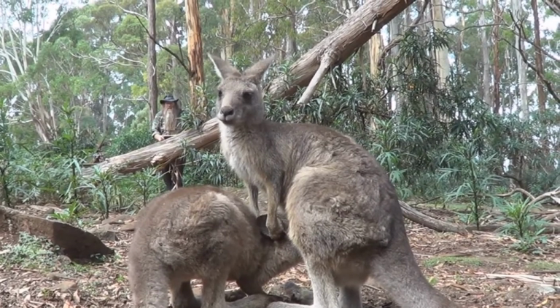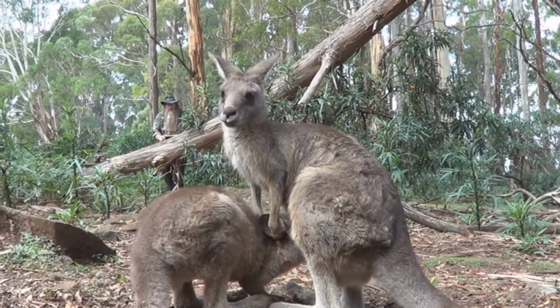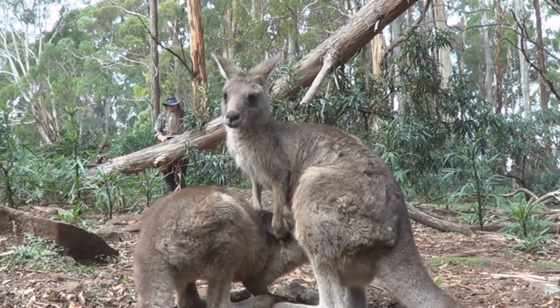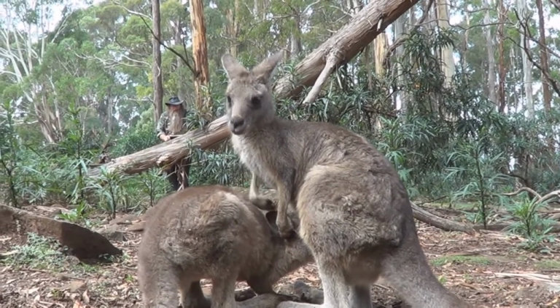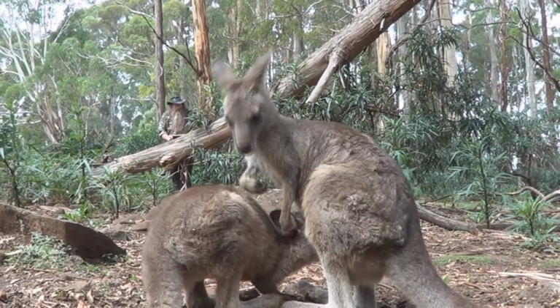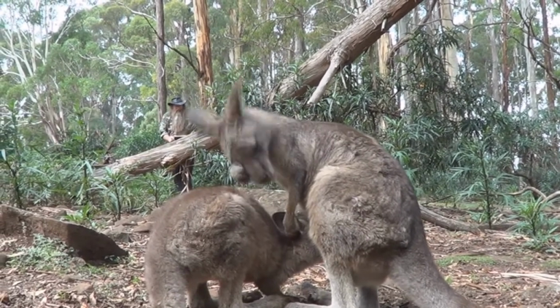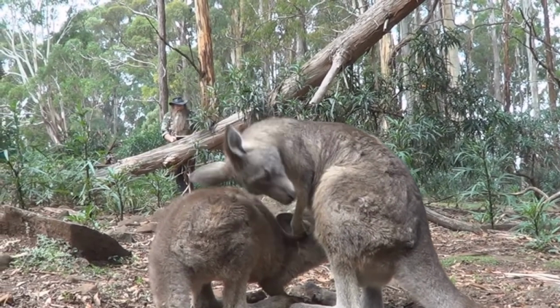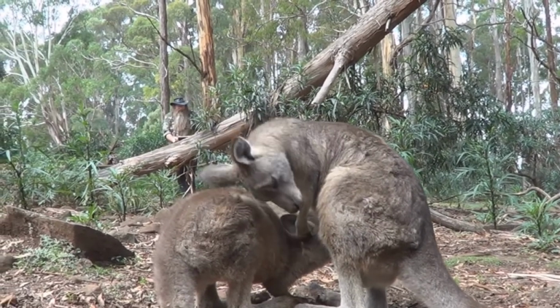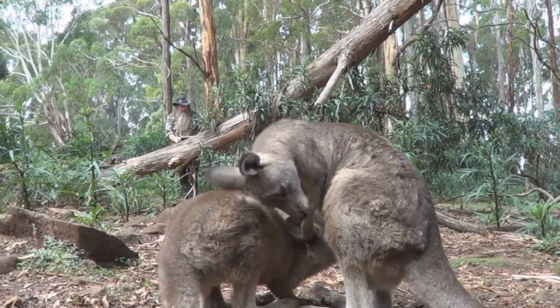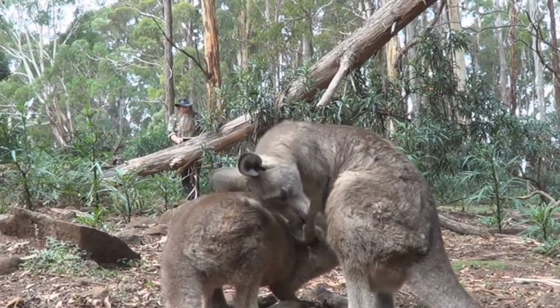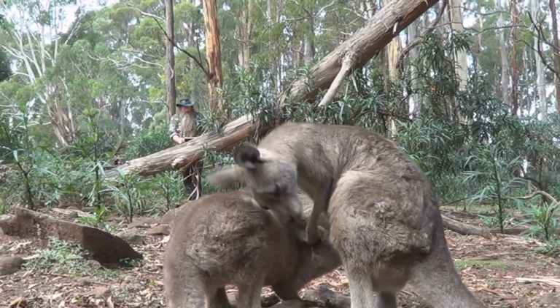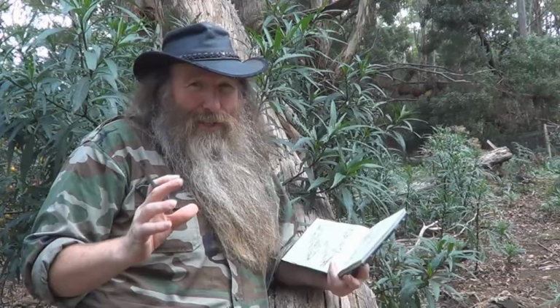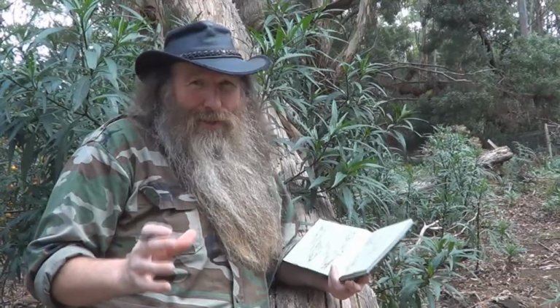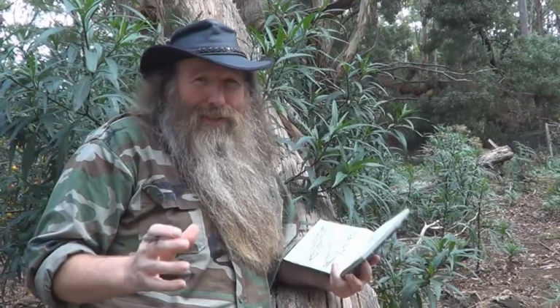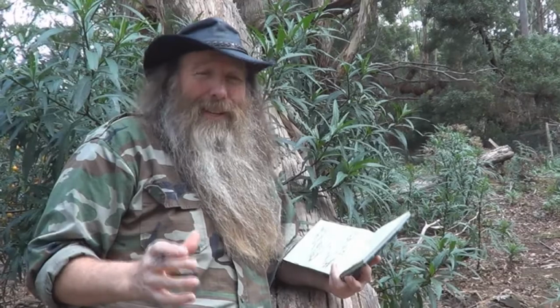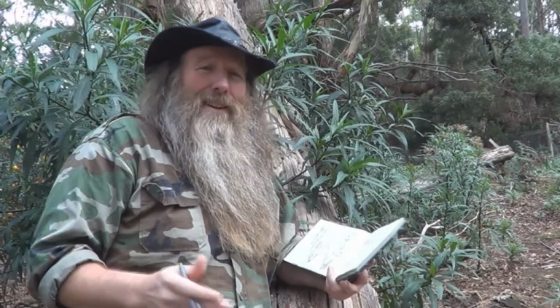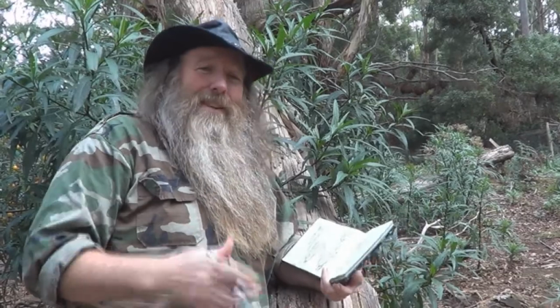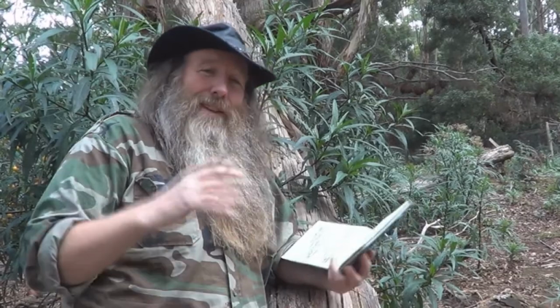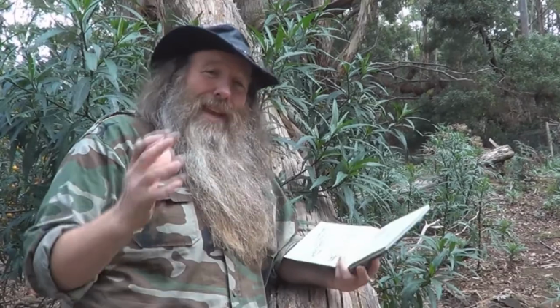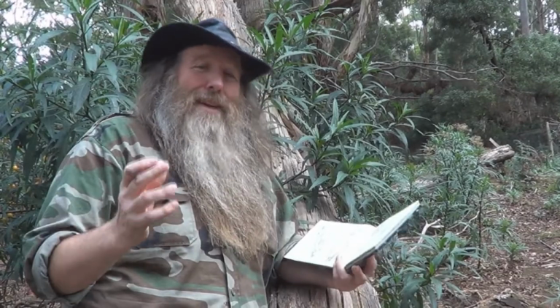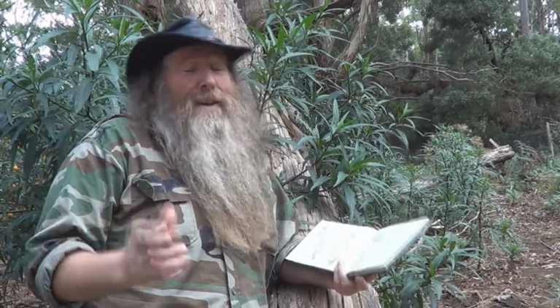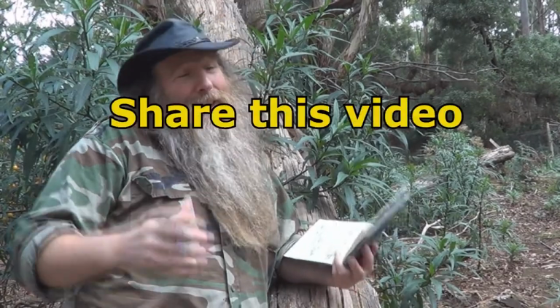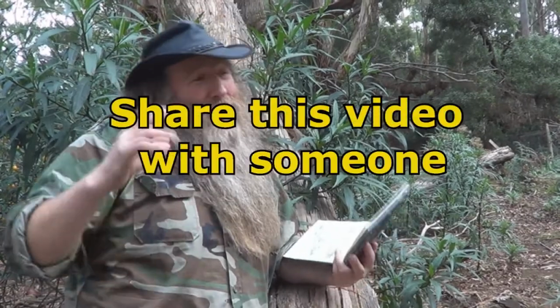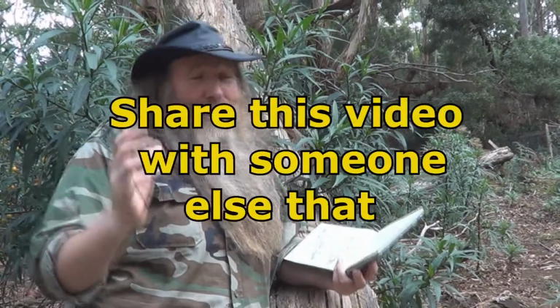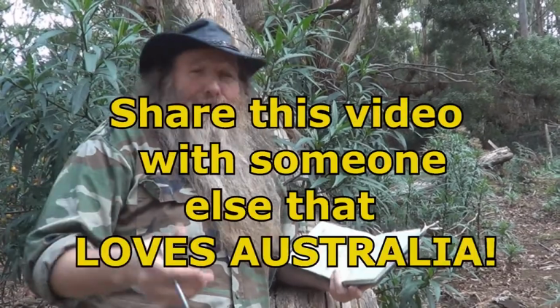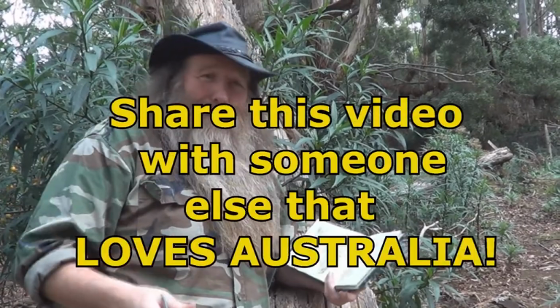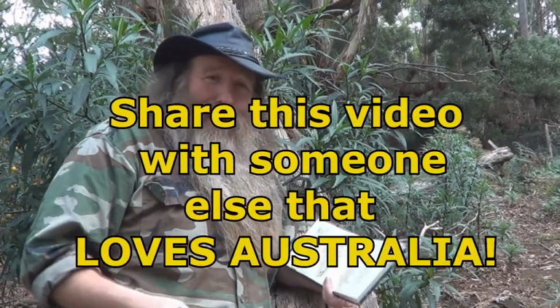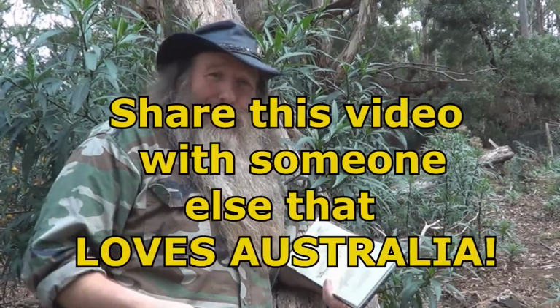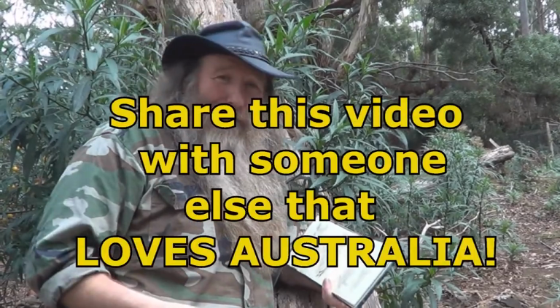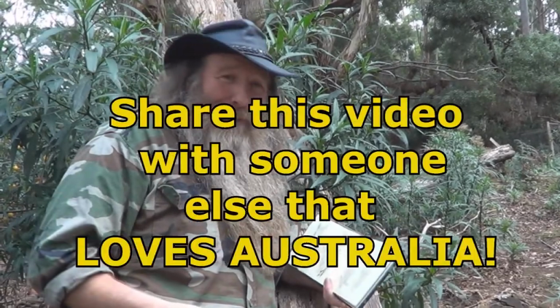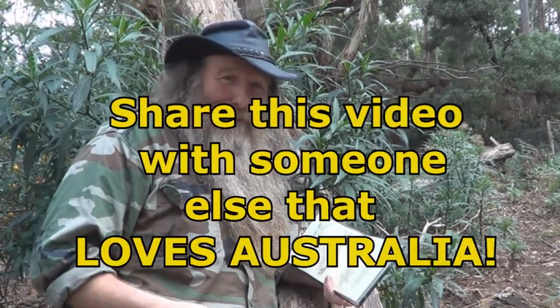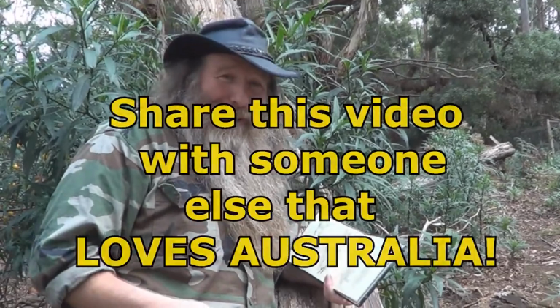And that was the Eastern Grey Kangaroo. I hope you guys have enjoyed this video. If you have, share it with somebody else who loves Australia.